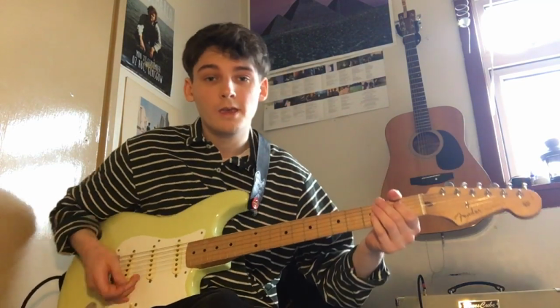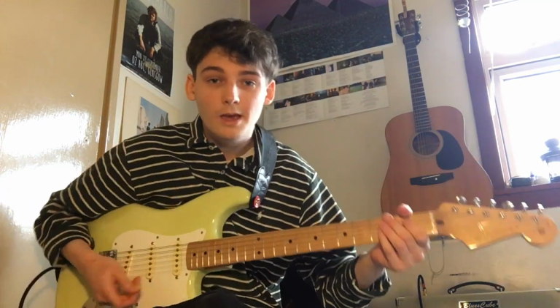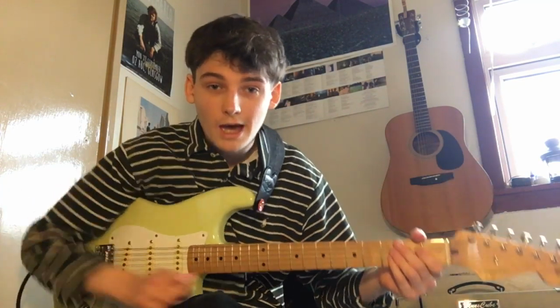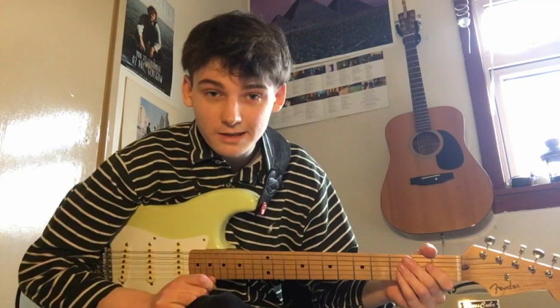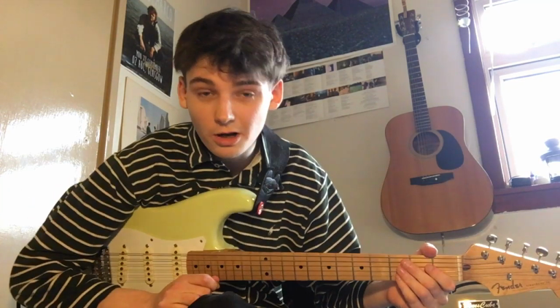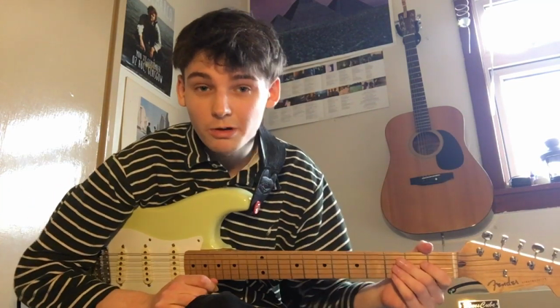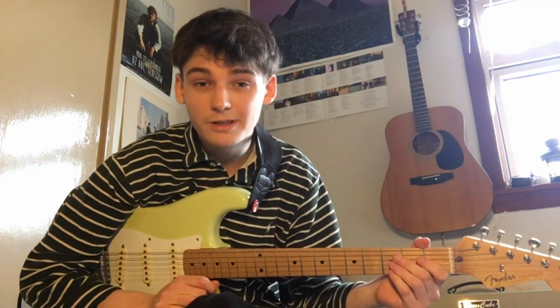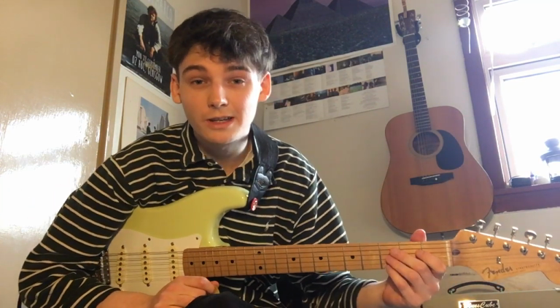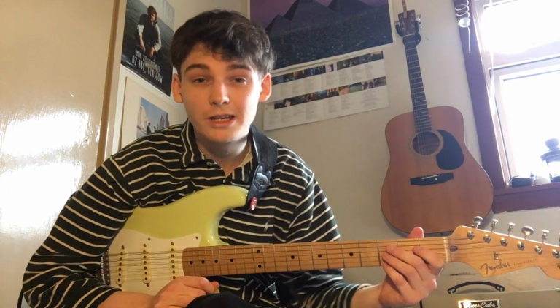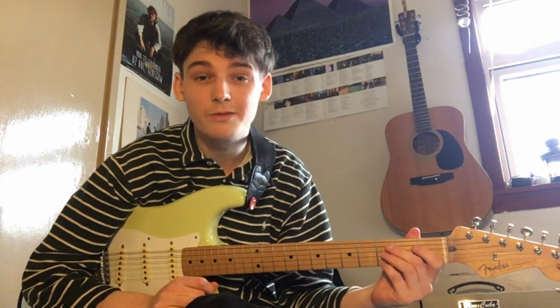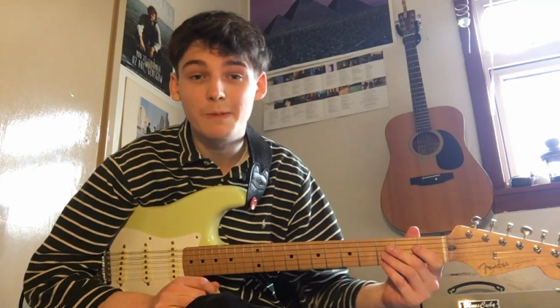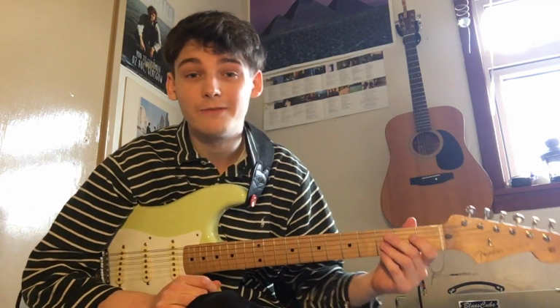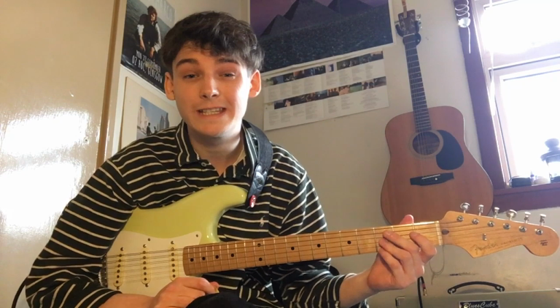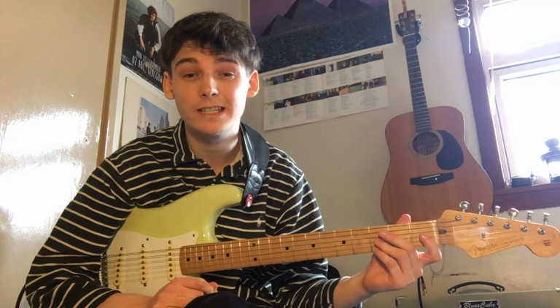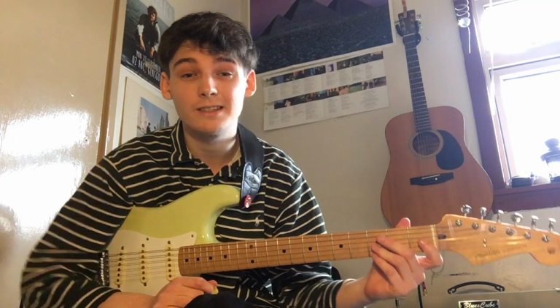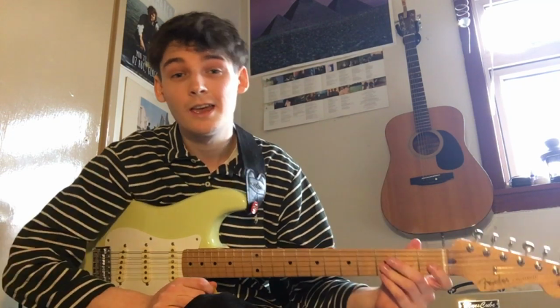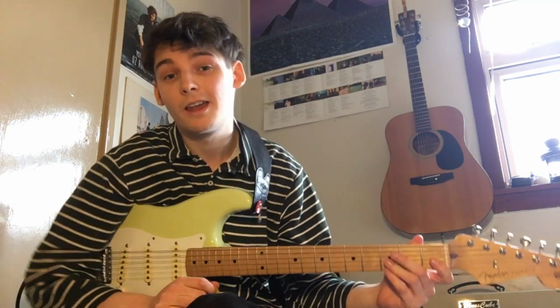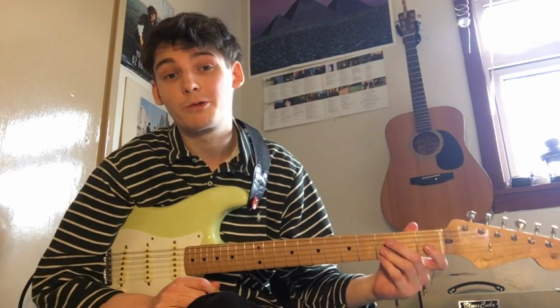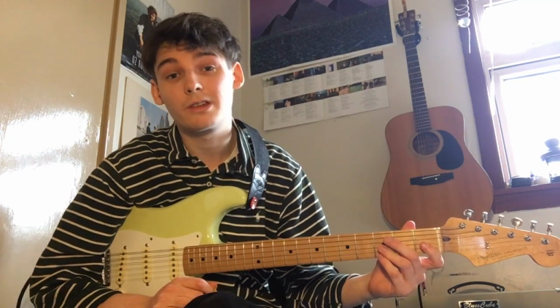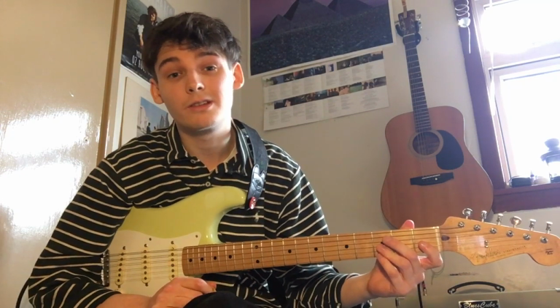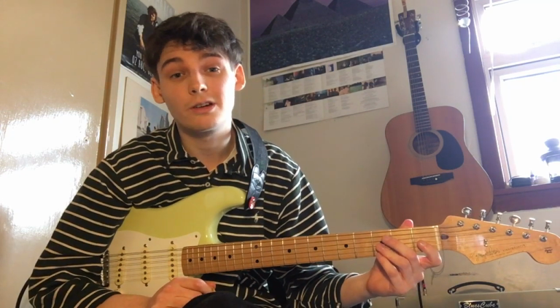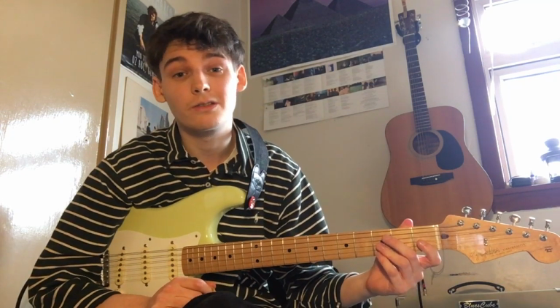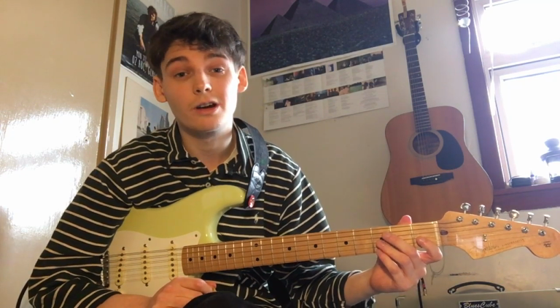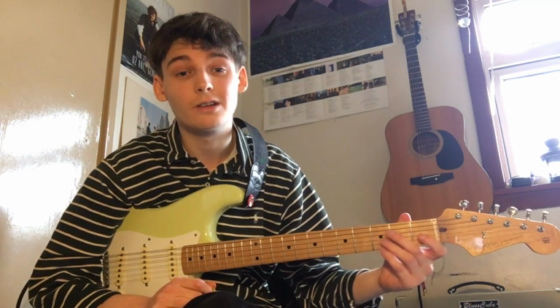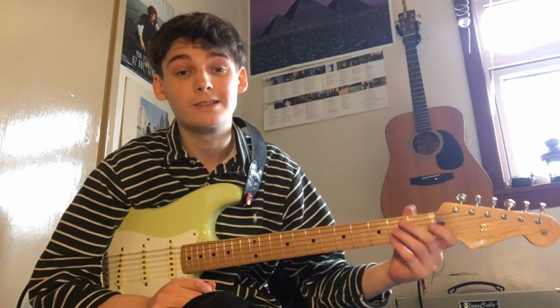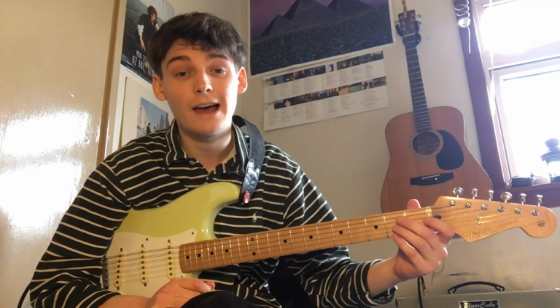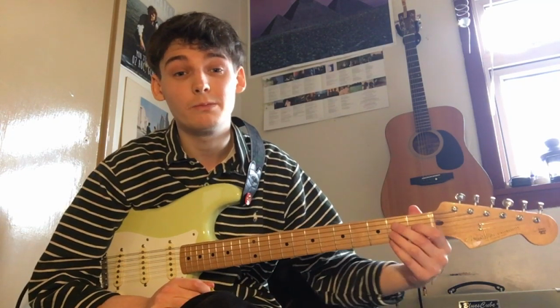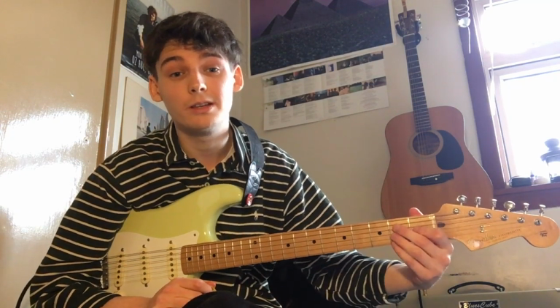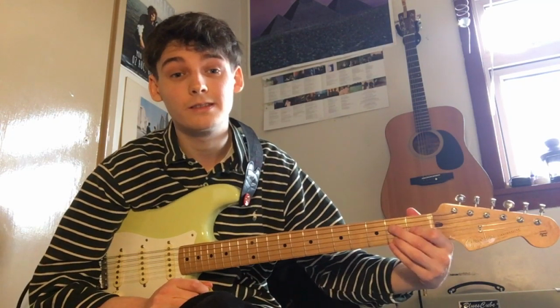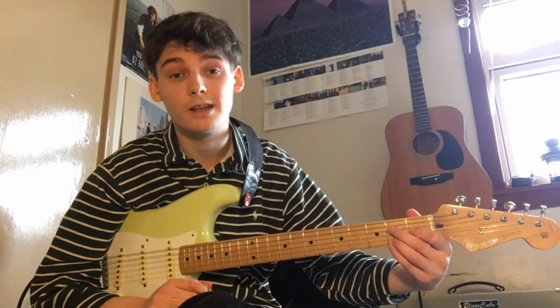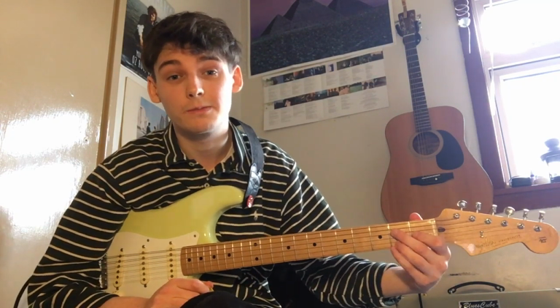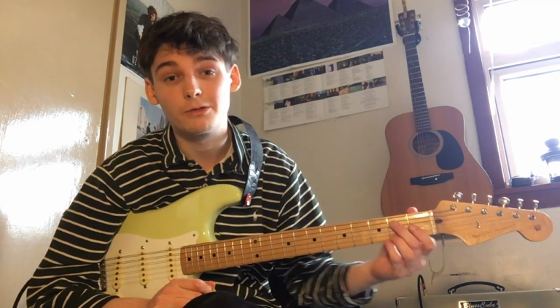Hi Guitar World, it's Dylan here from the band Vistas and I'm quickly going to talk you through our song Tiger Blood and how to play the riff.